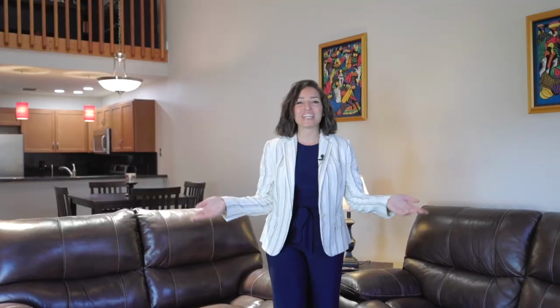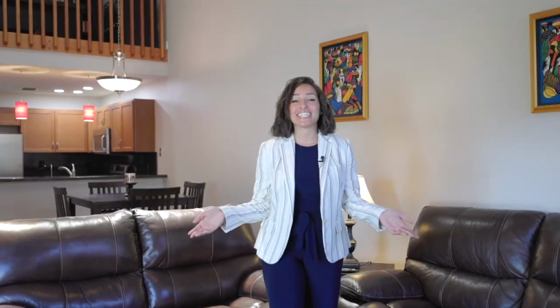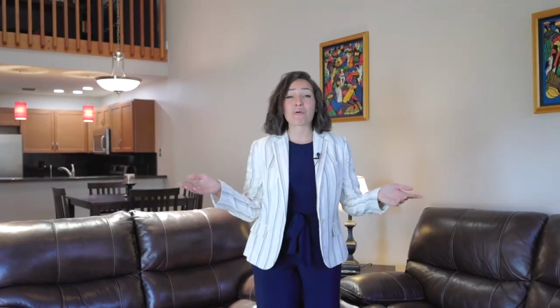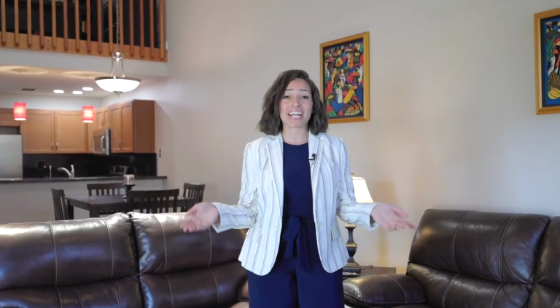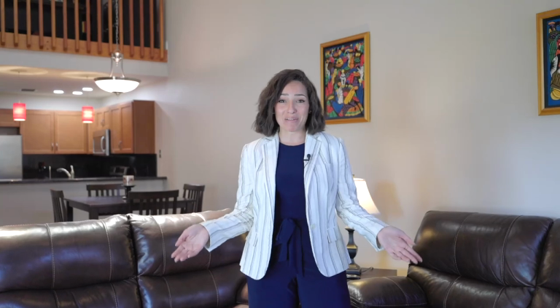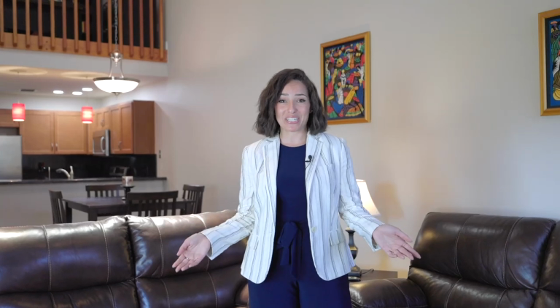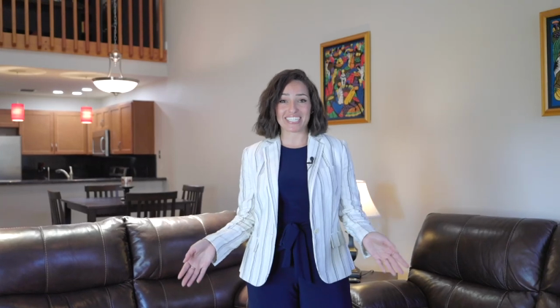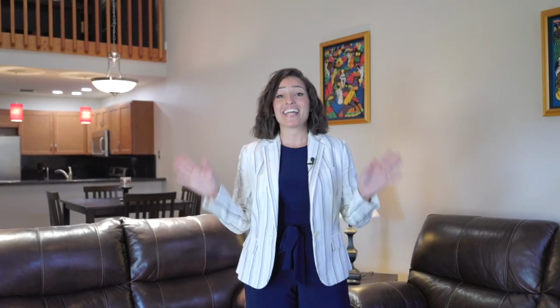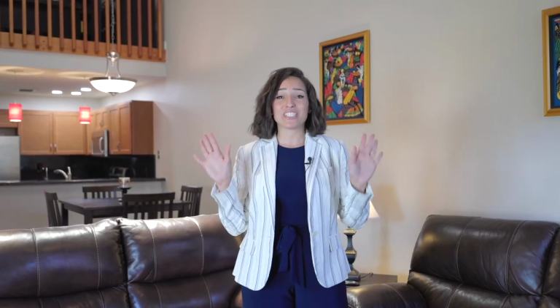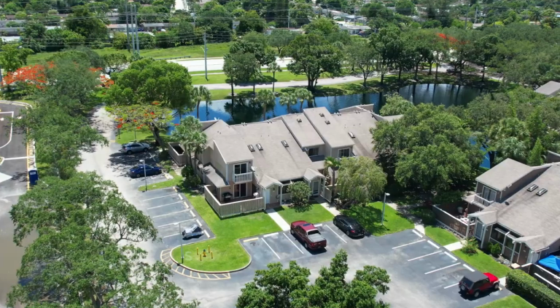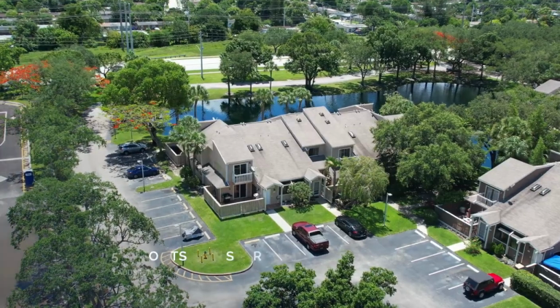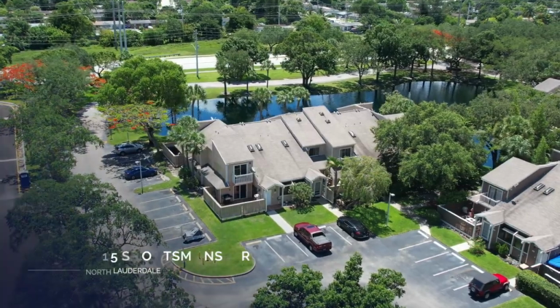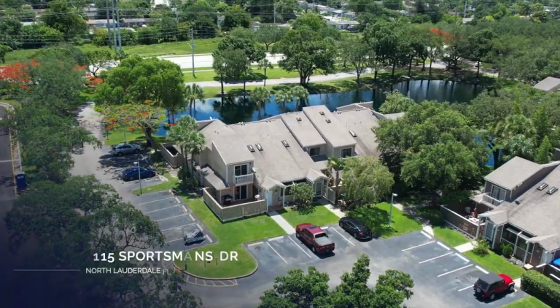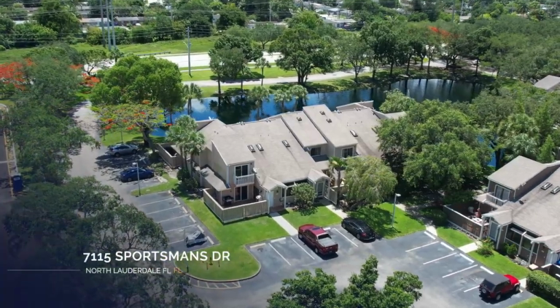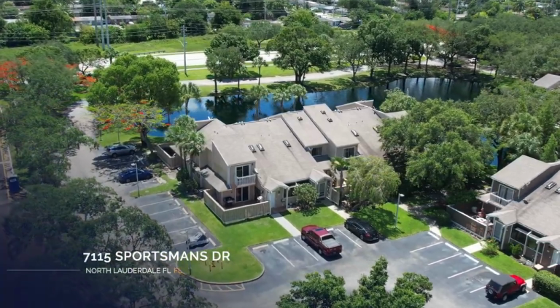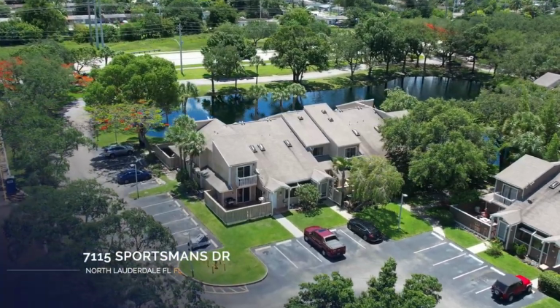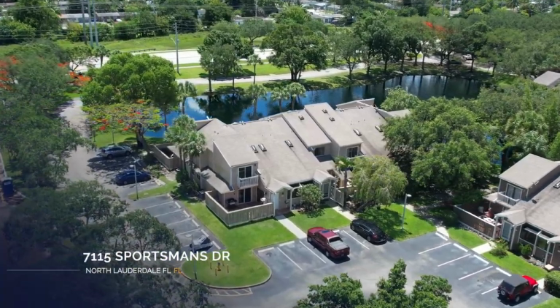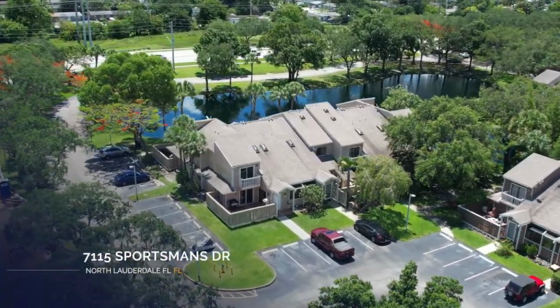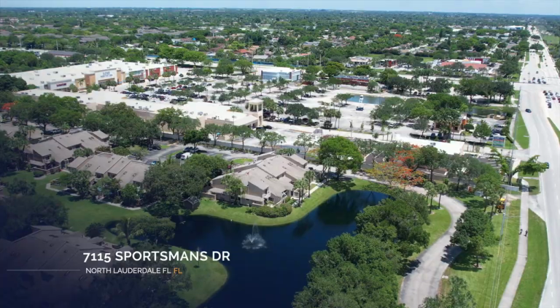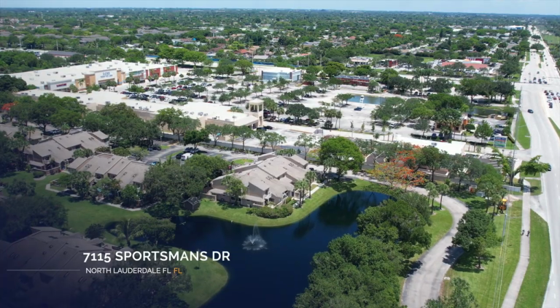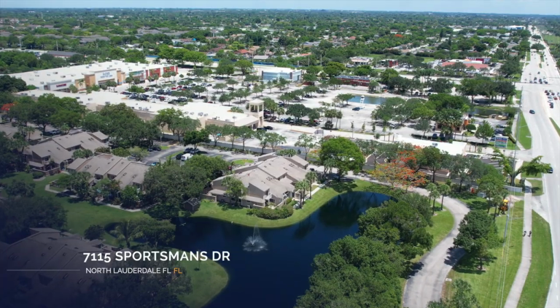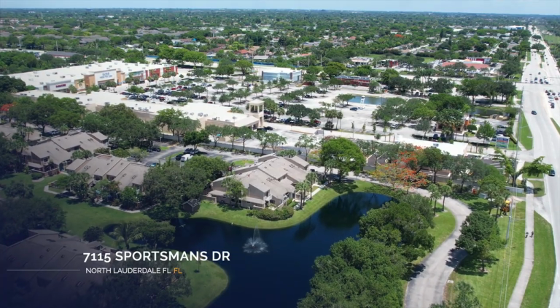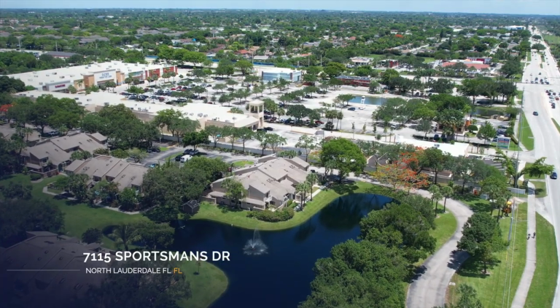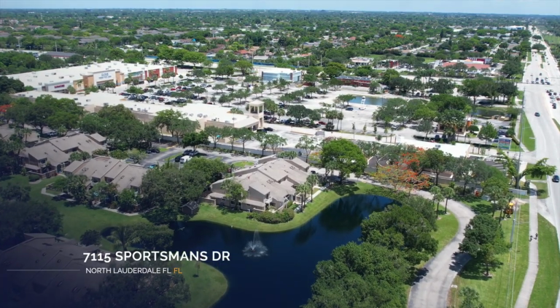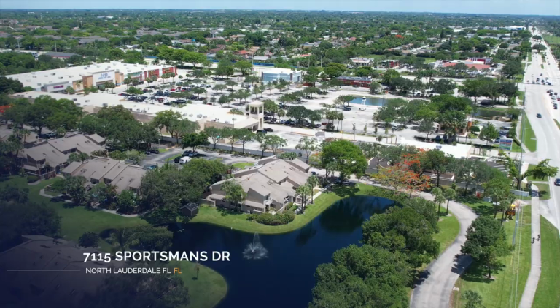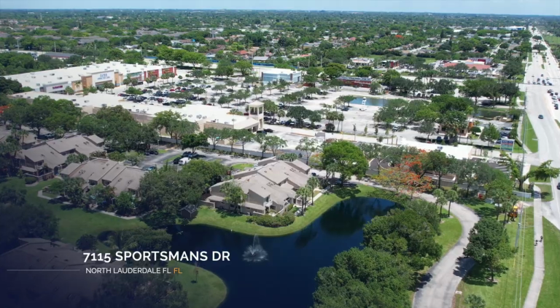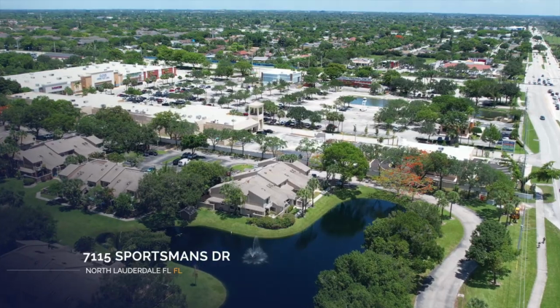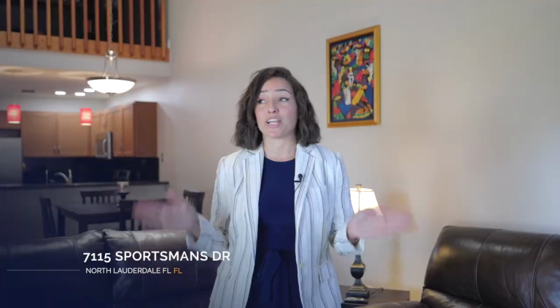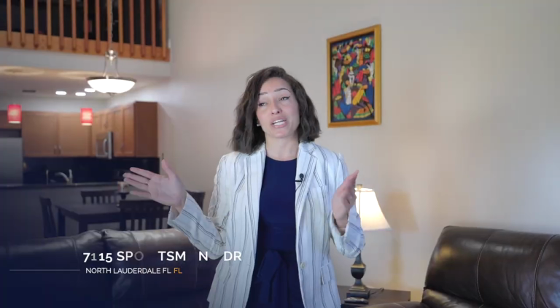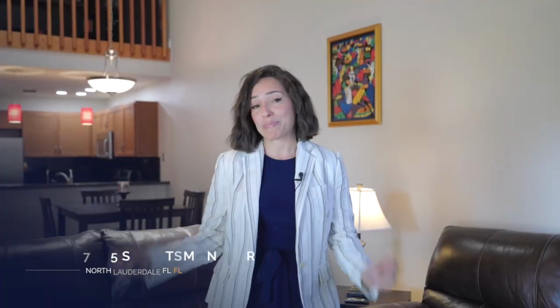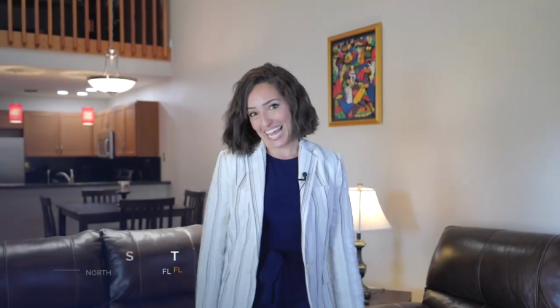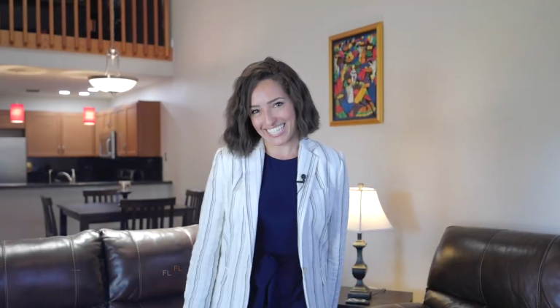Located in a quiet neighborhood, this 3-2 home is perfect for someone who wants to be close to shopping plazas, parks, and quick turnpike access.